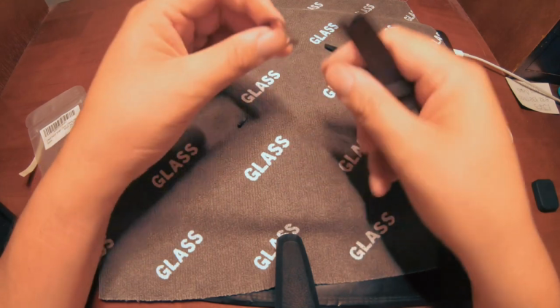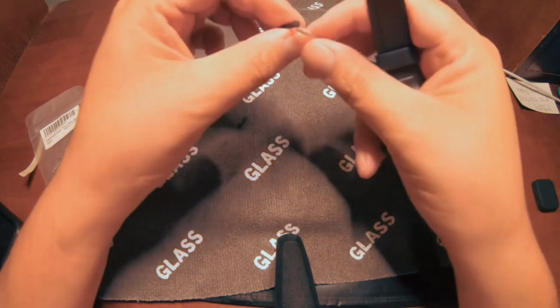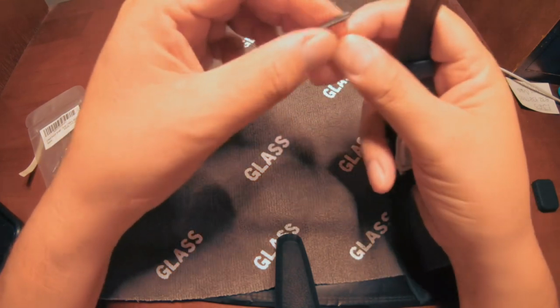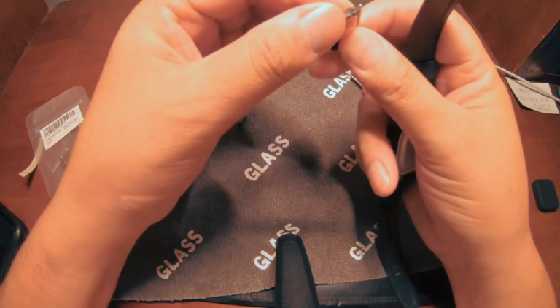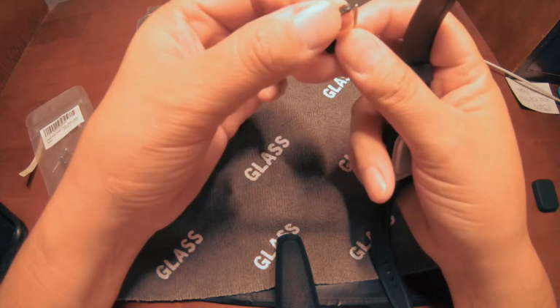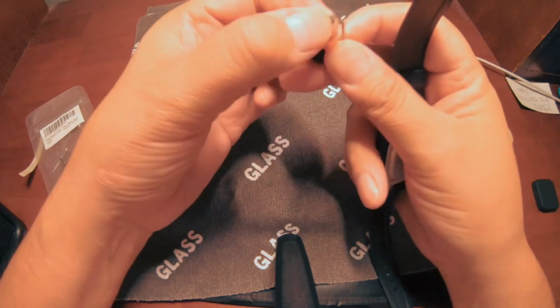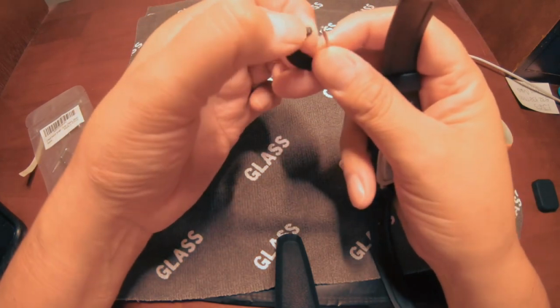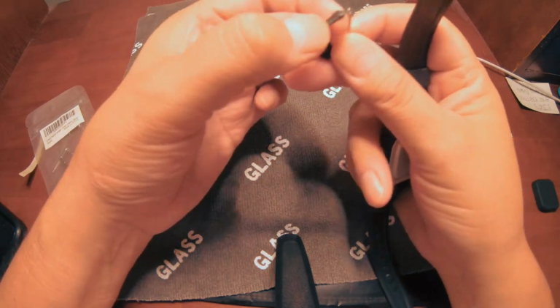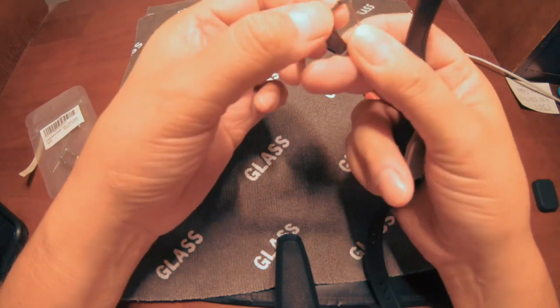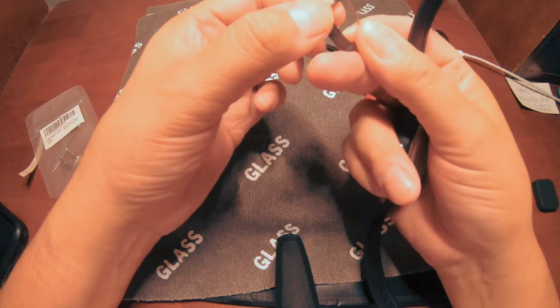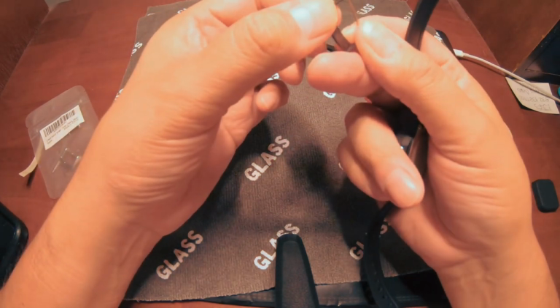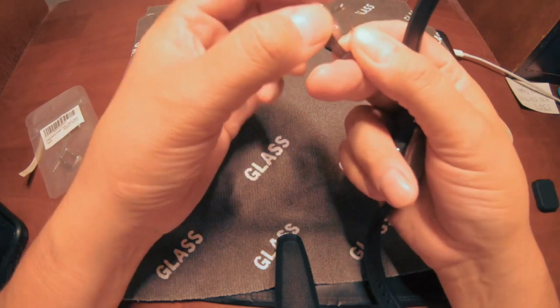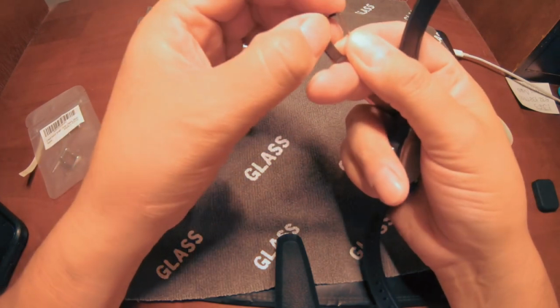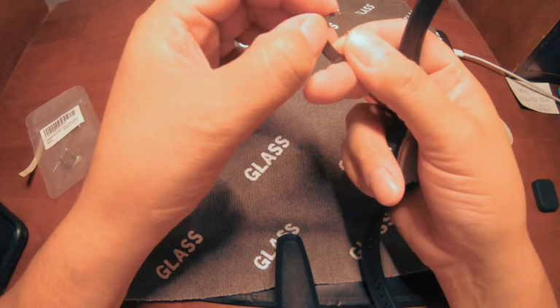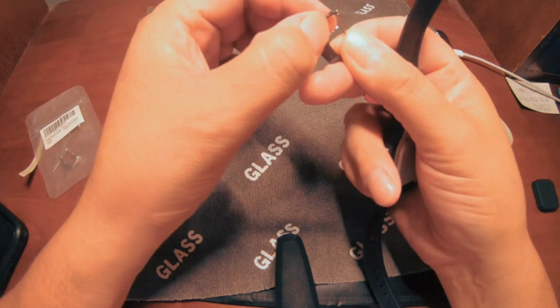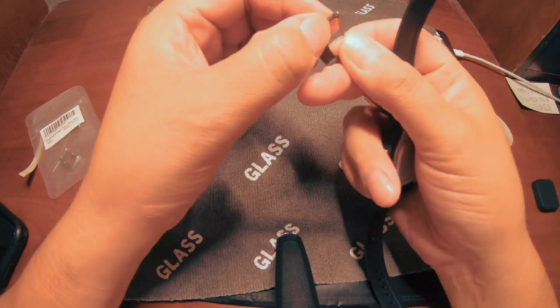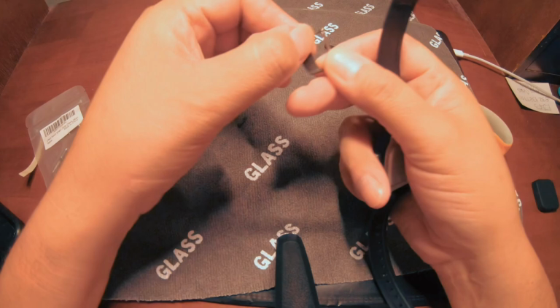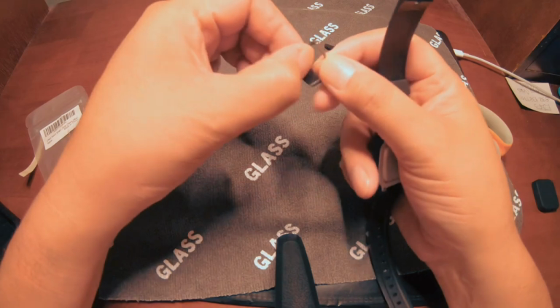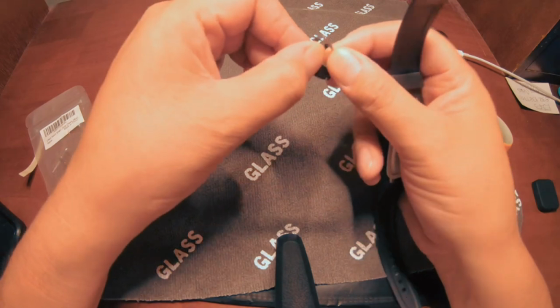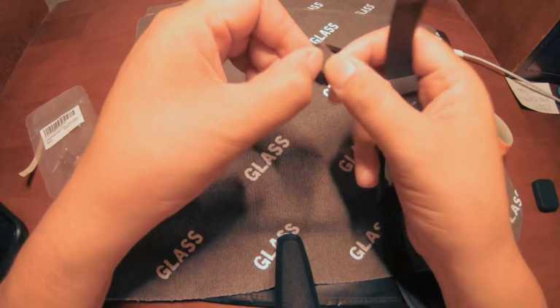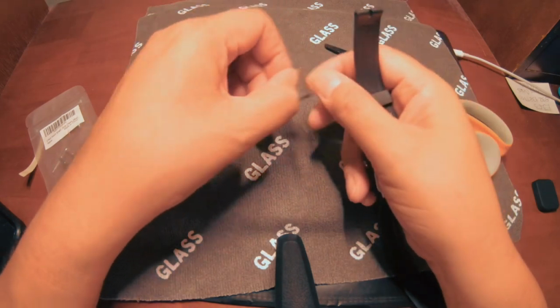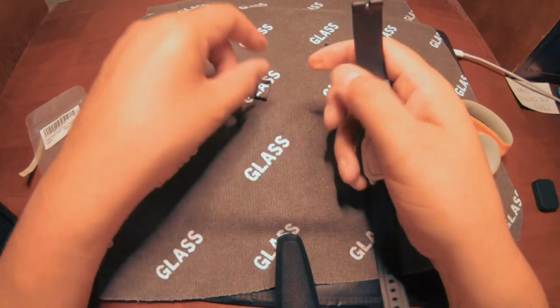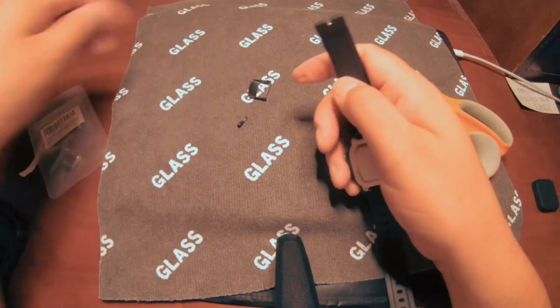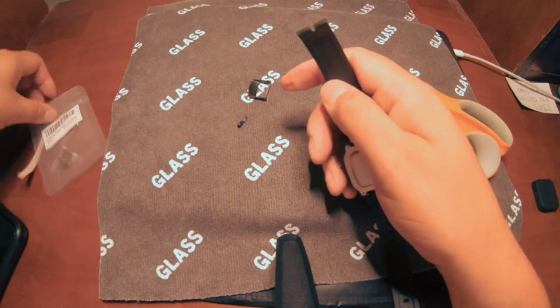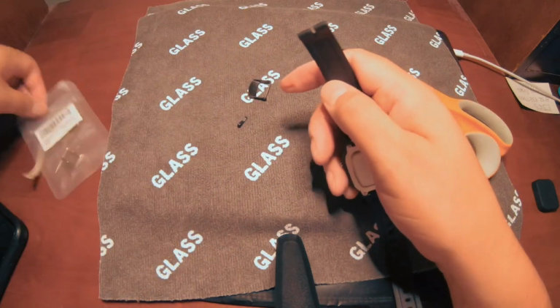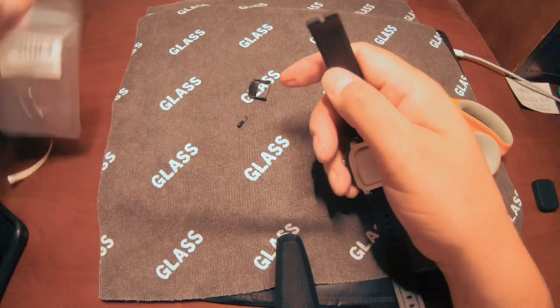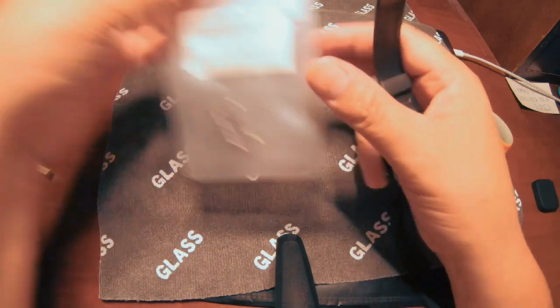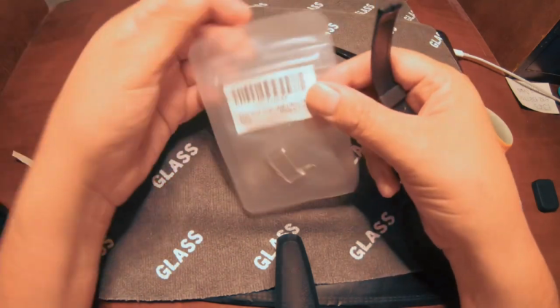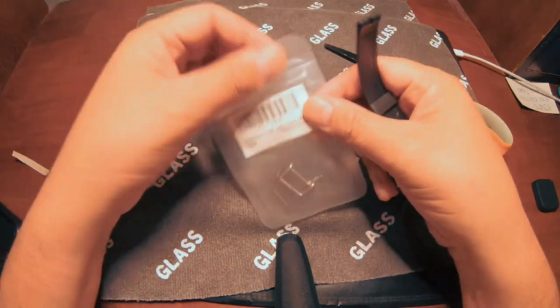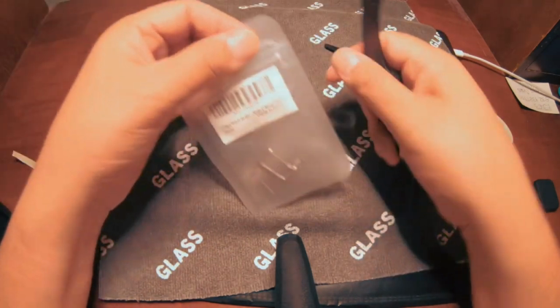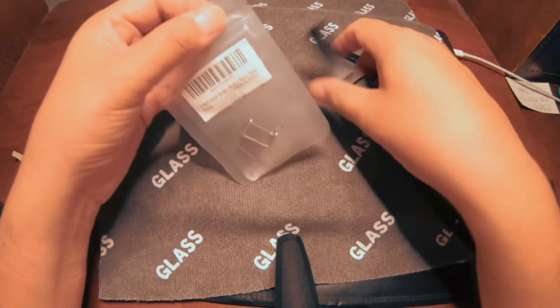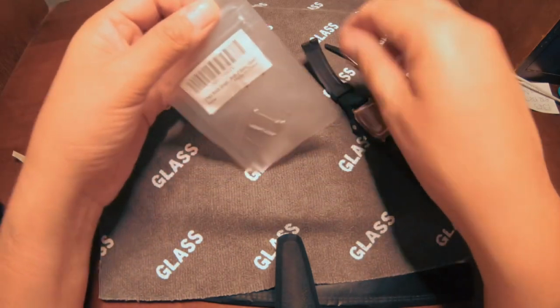Actually, I had to break it. I didn't think it was pressed in there, but it was — it's just pressed. So here's the replacement.